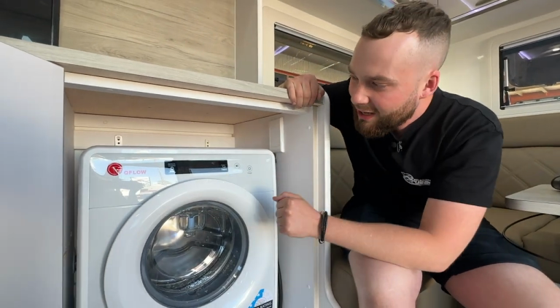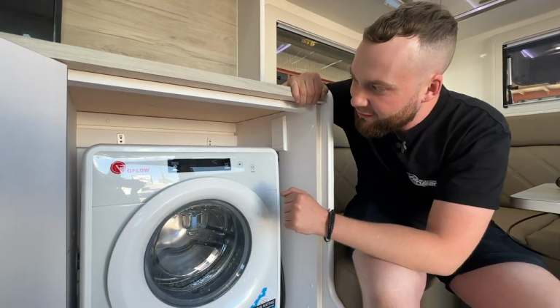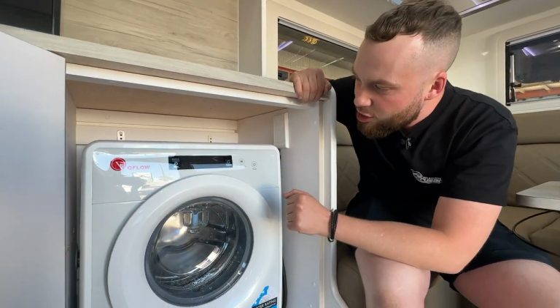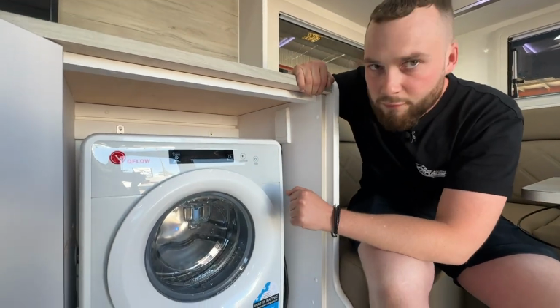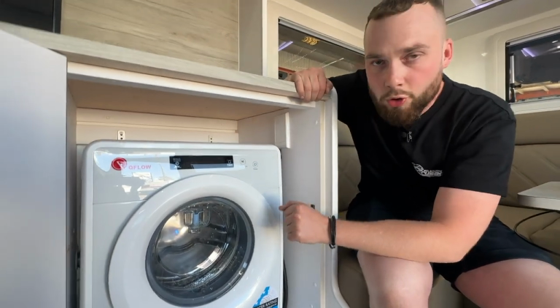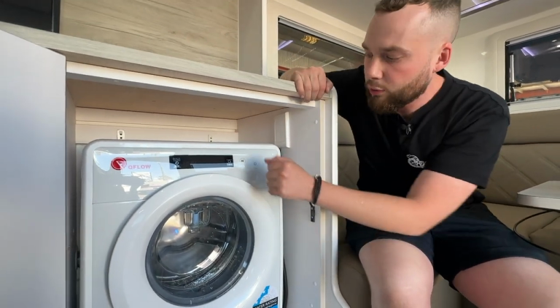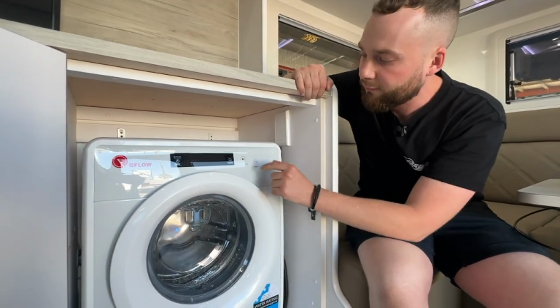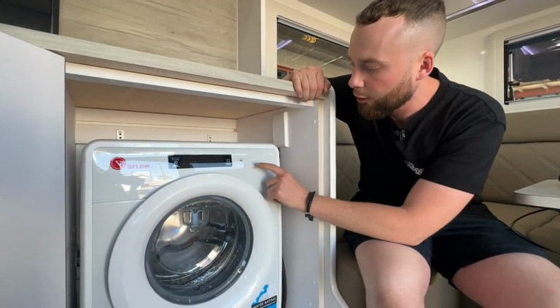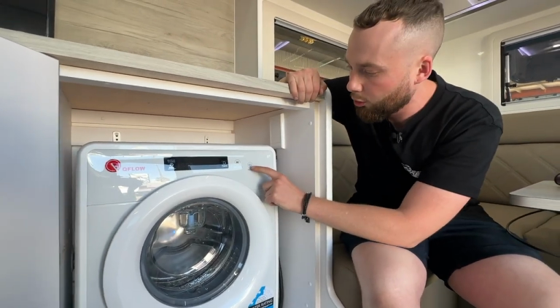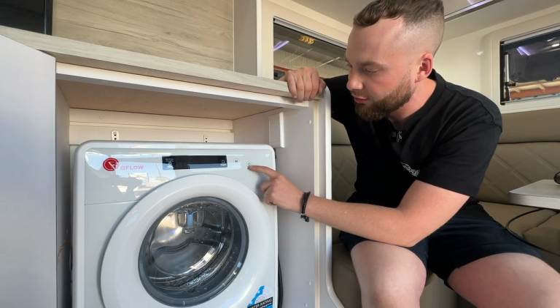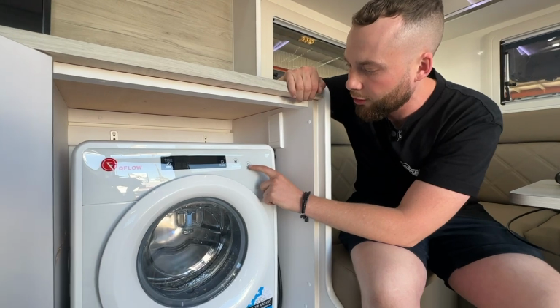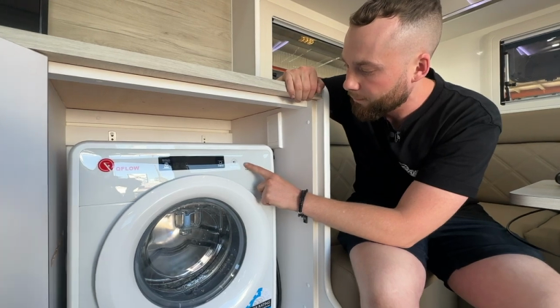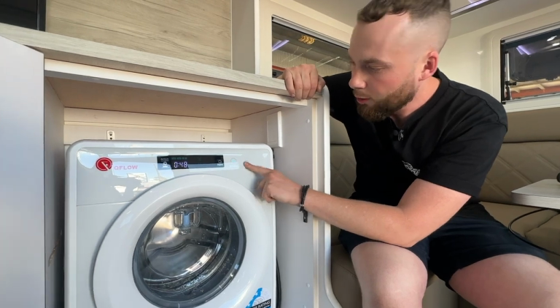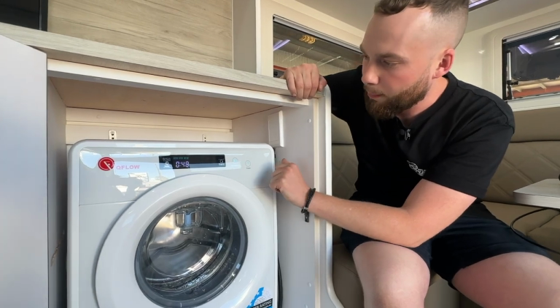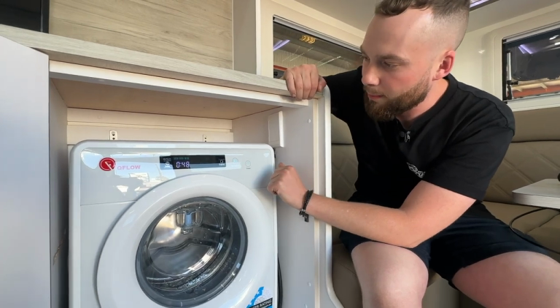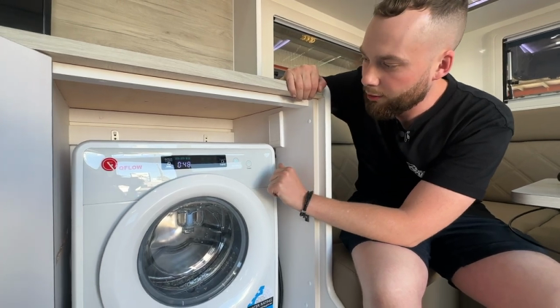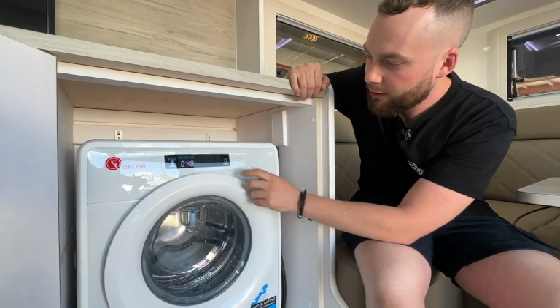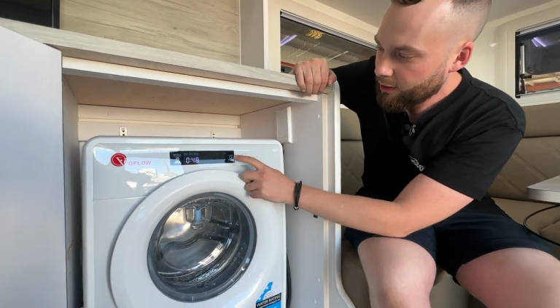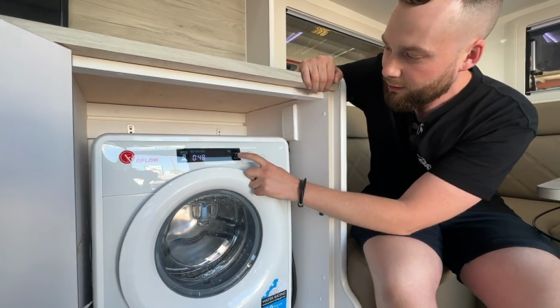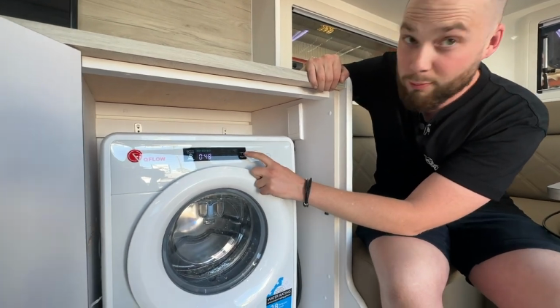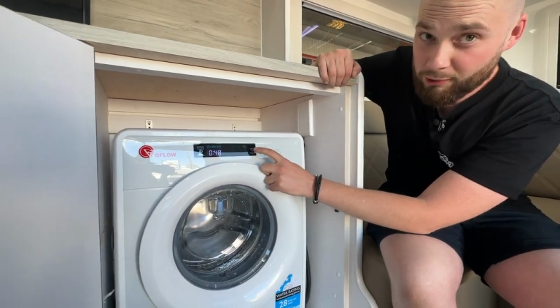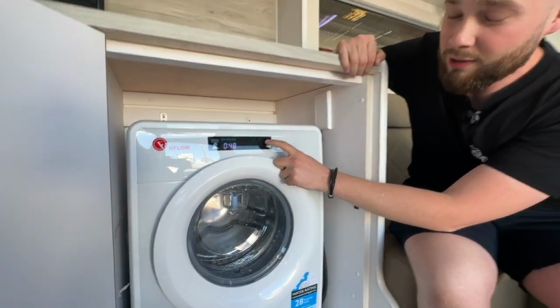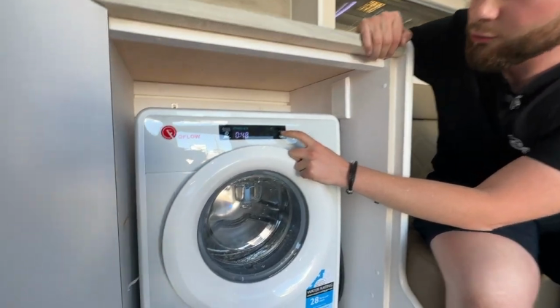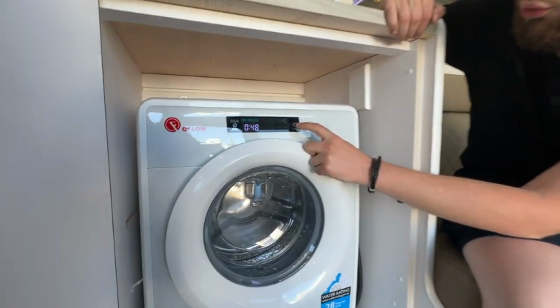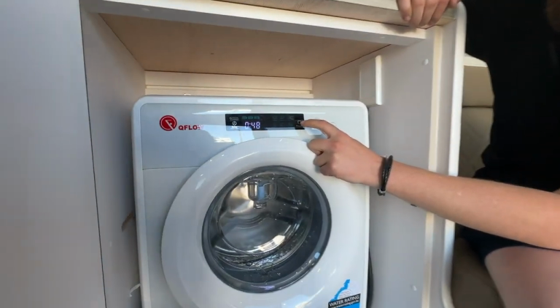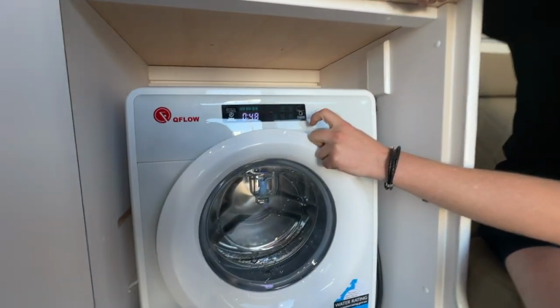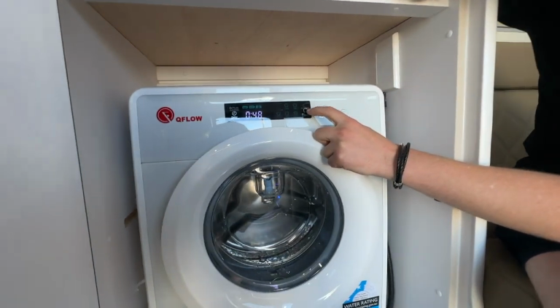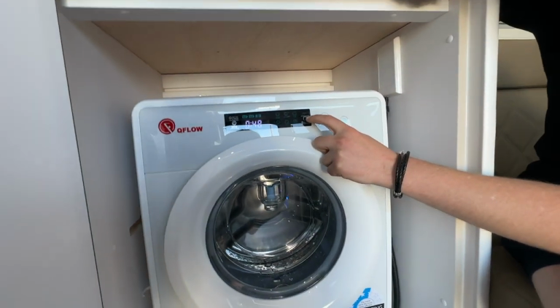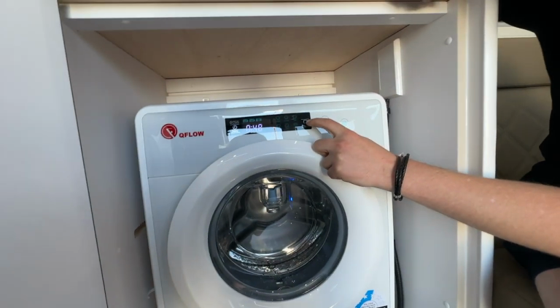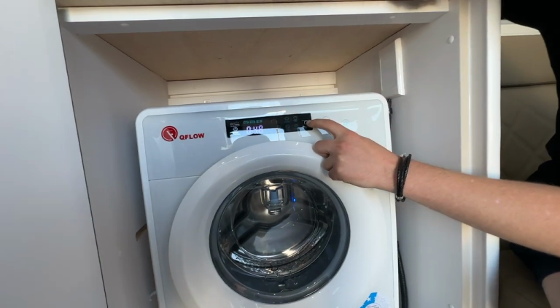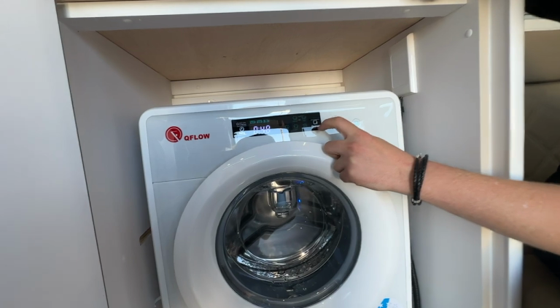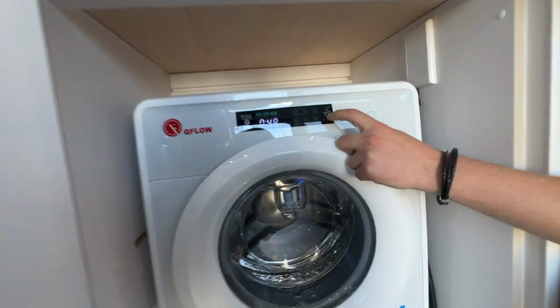It is their Q-Flow unit's front-load washer. So we pop it on — and you might believe me — I do all the washing at home, so I work this like a gem.